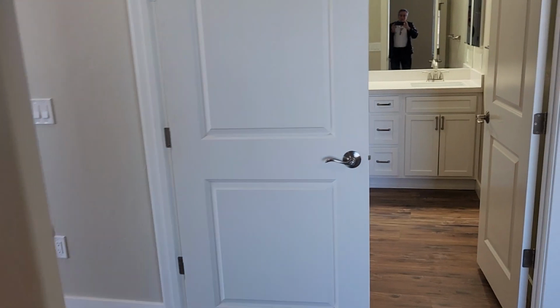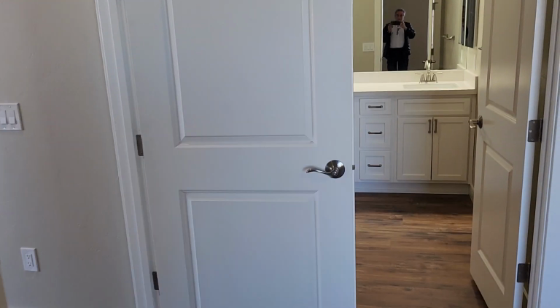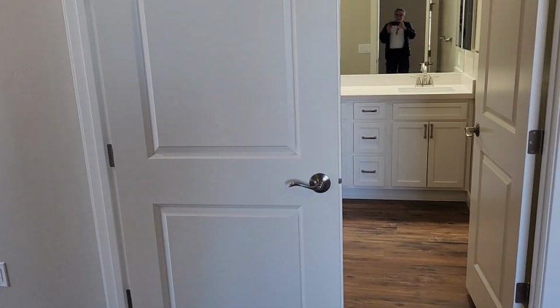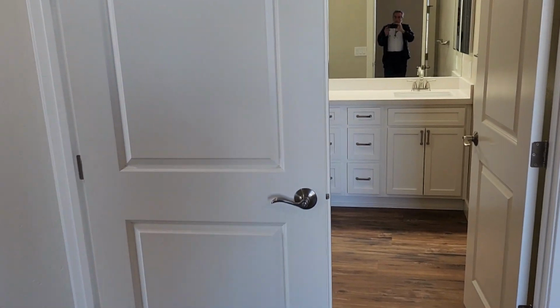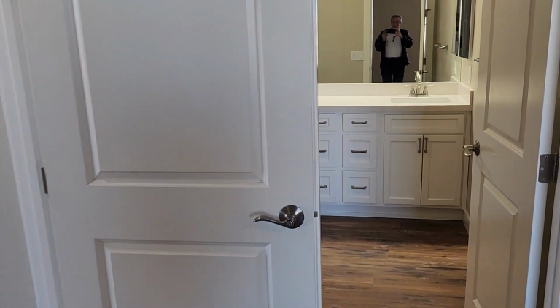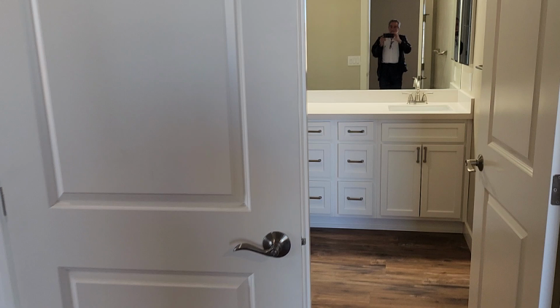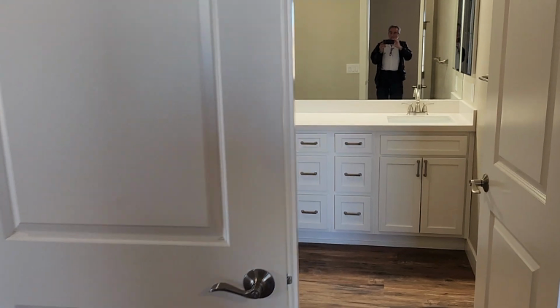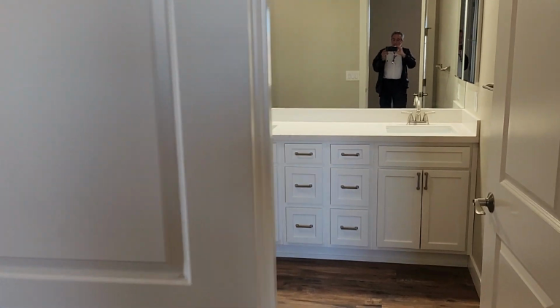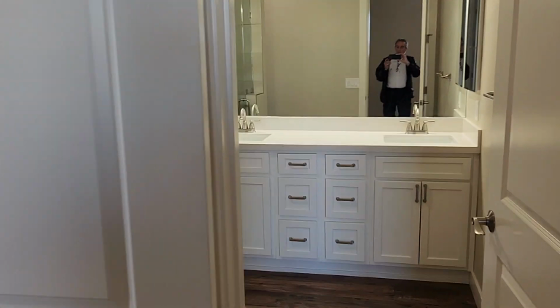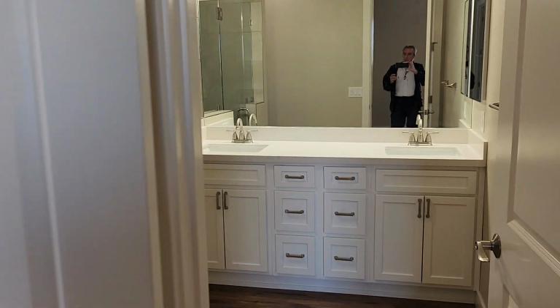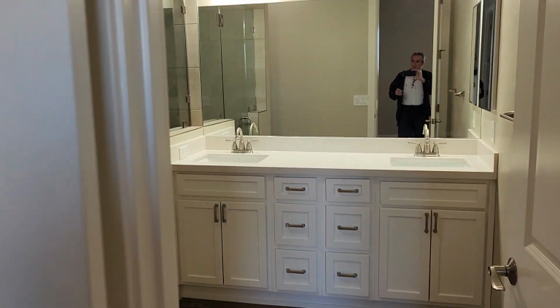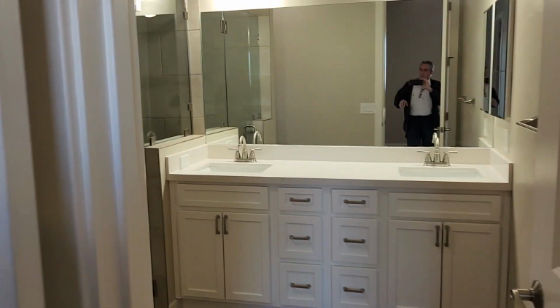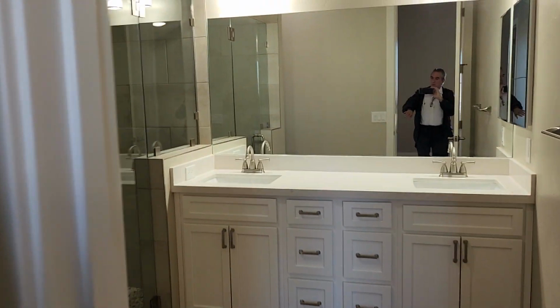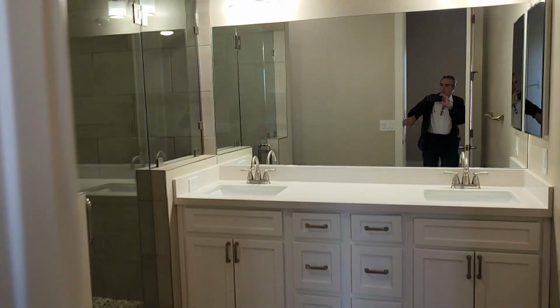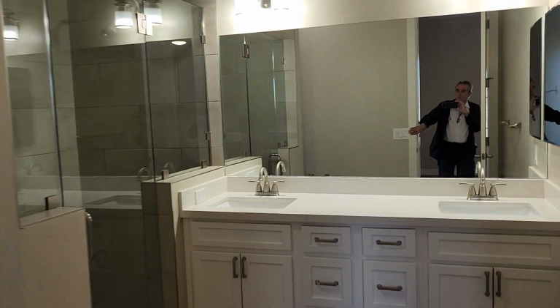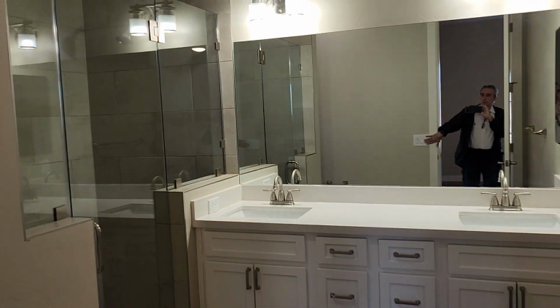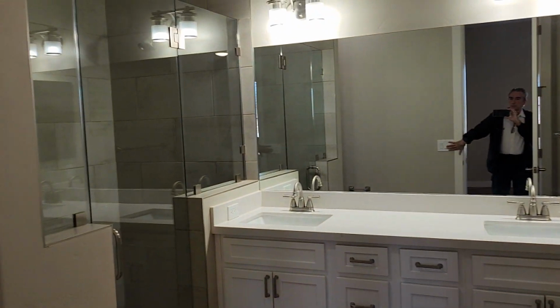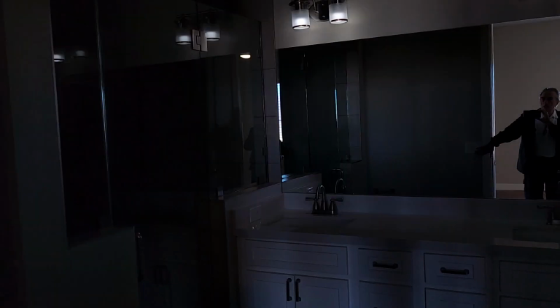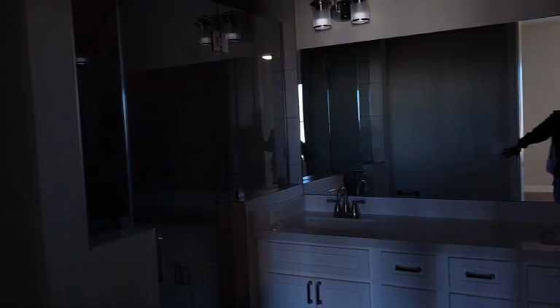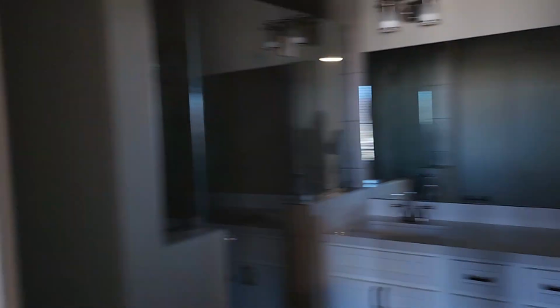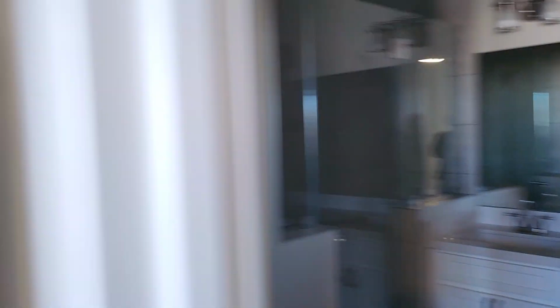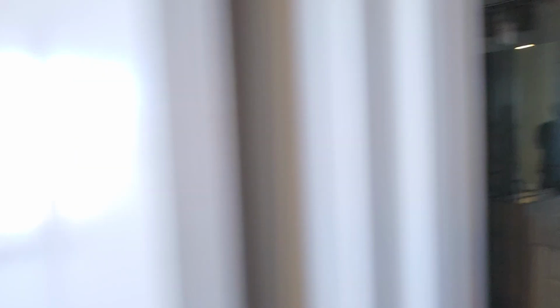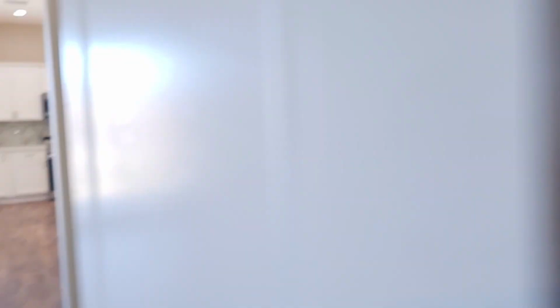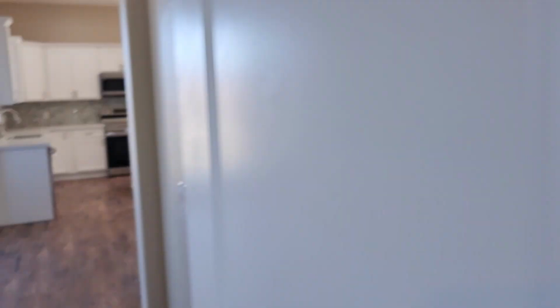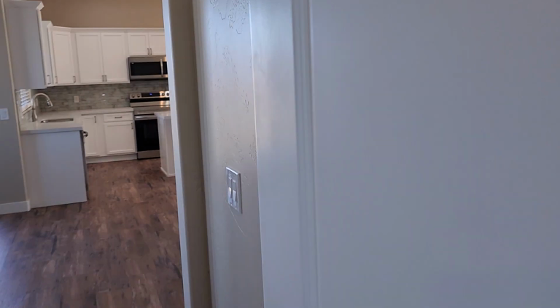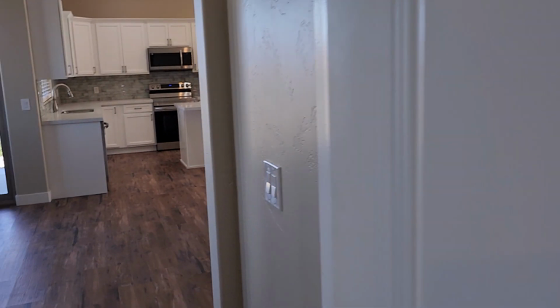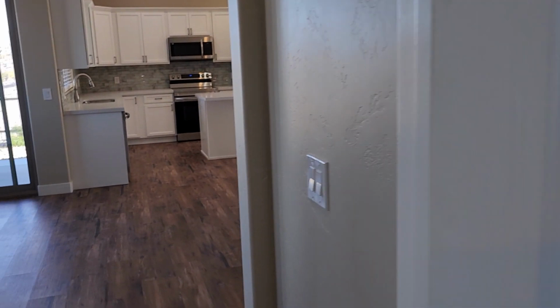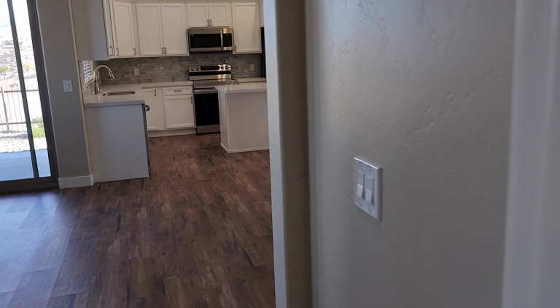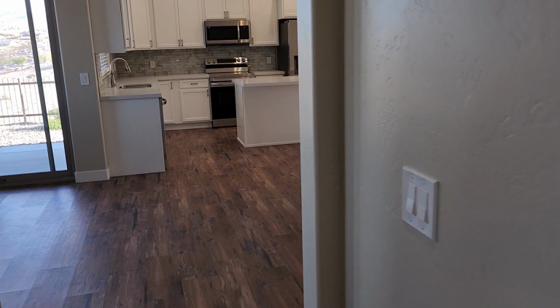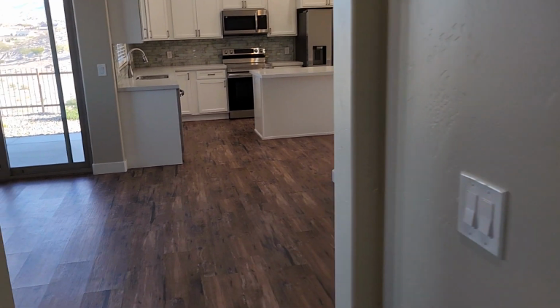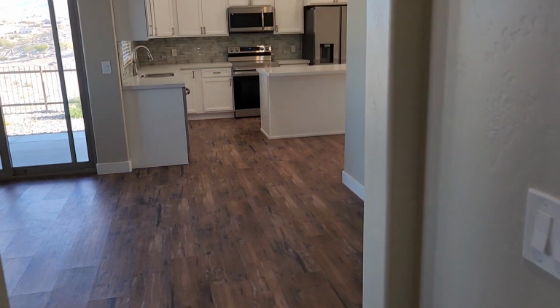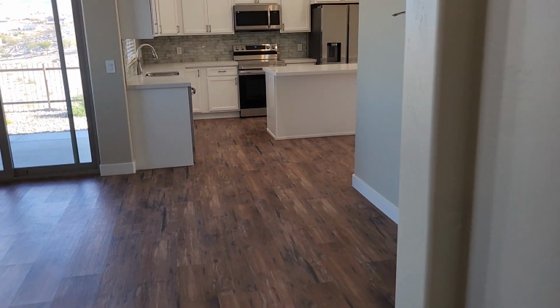Alright, and then I'm going to go outside.